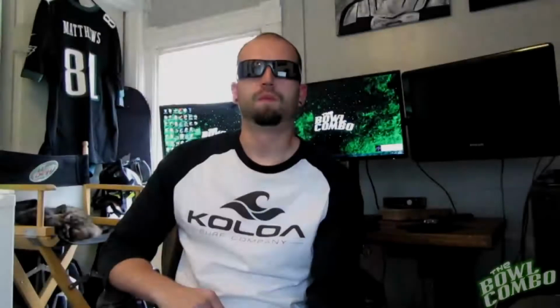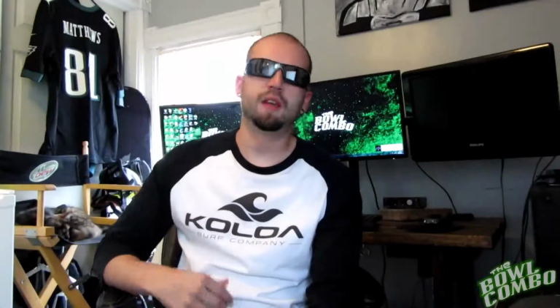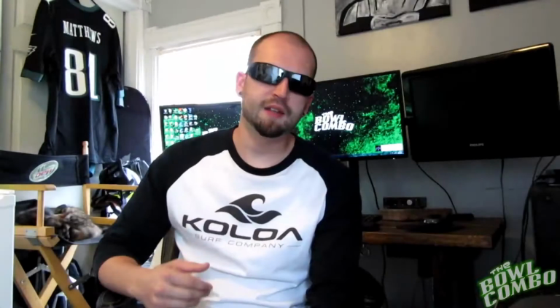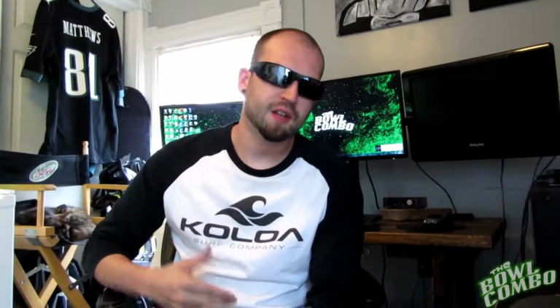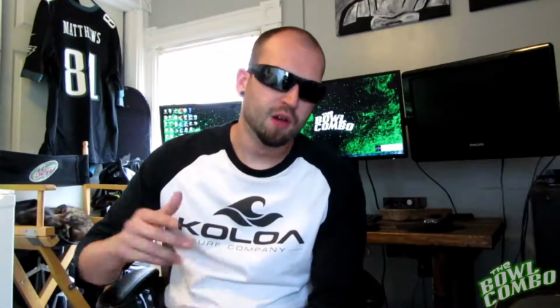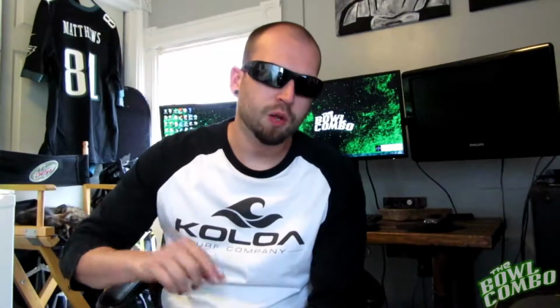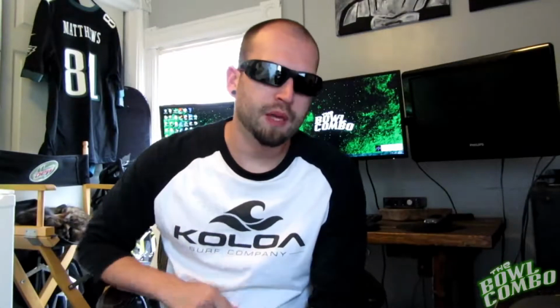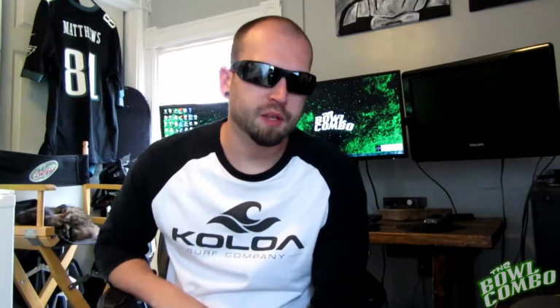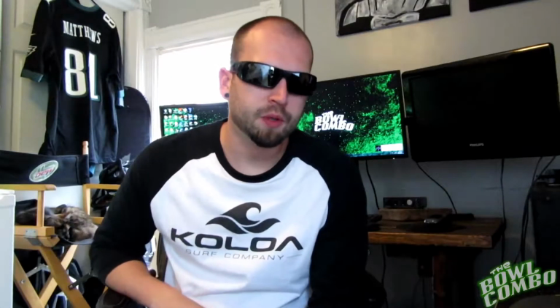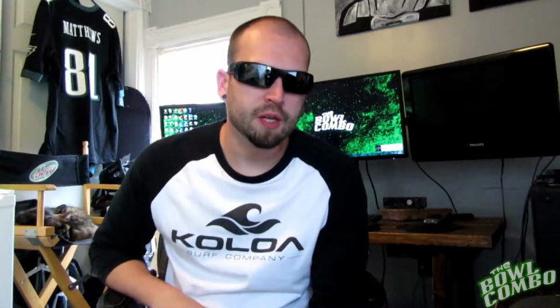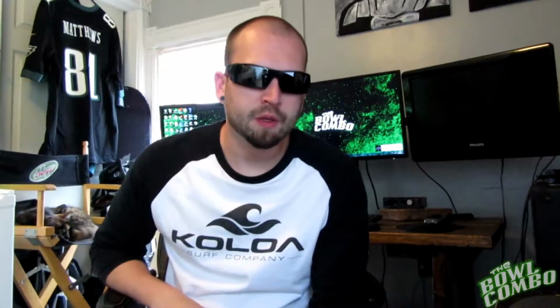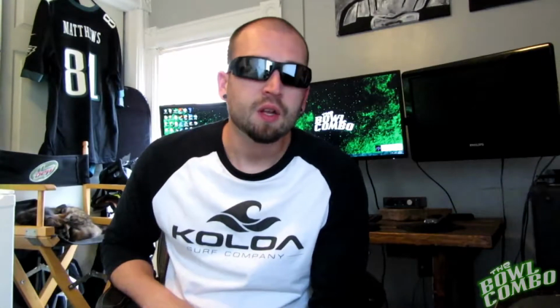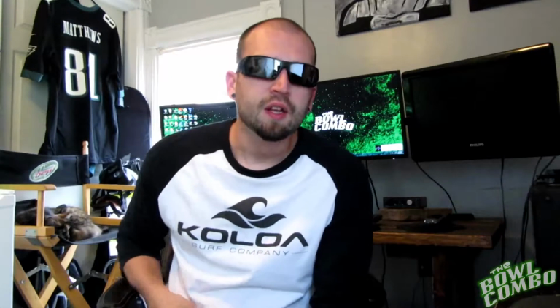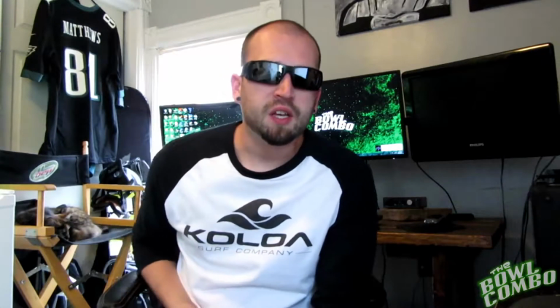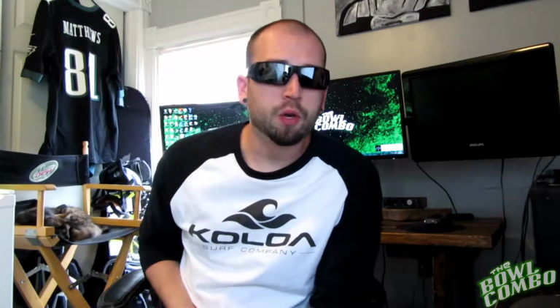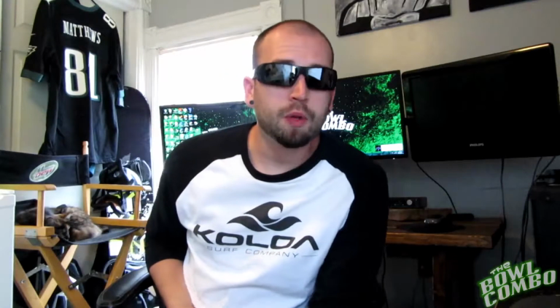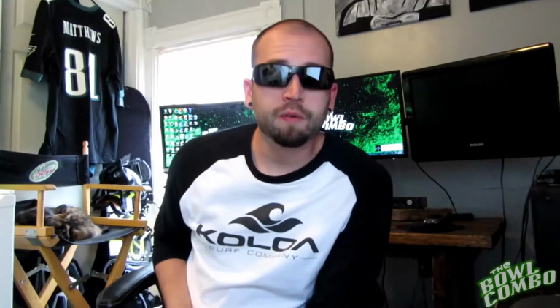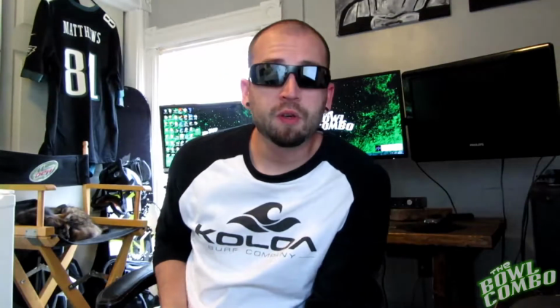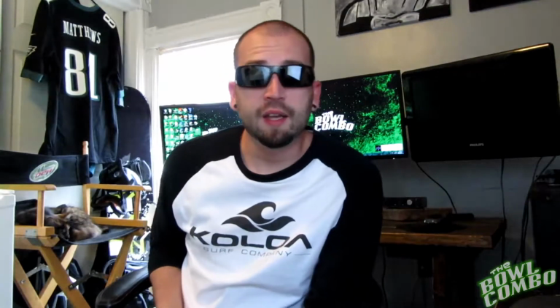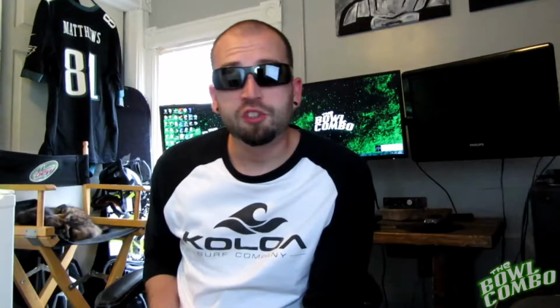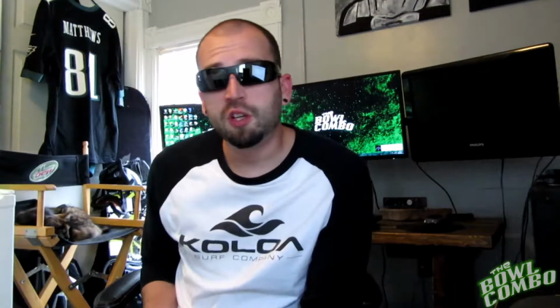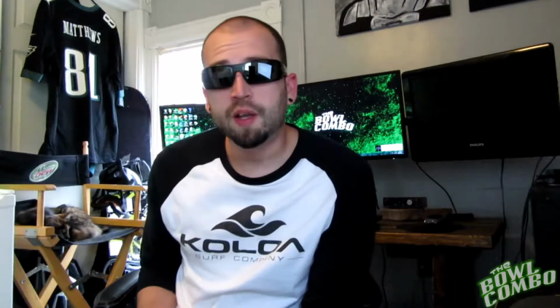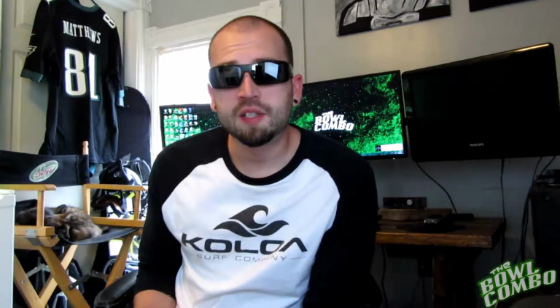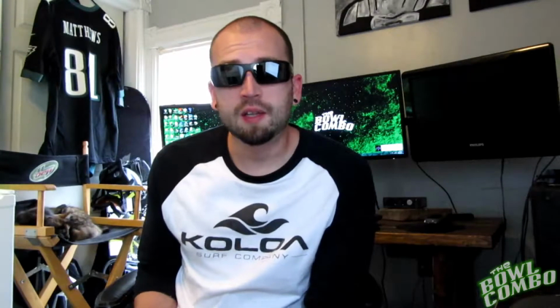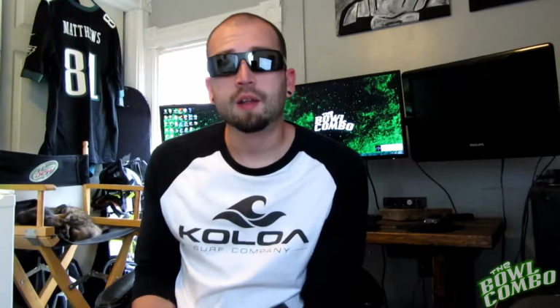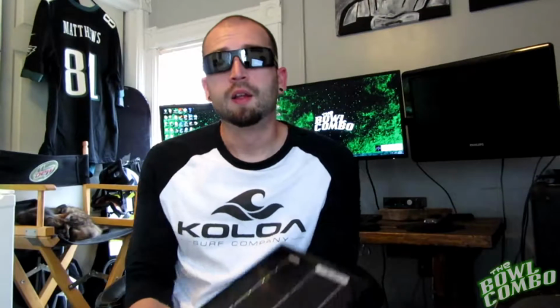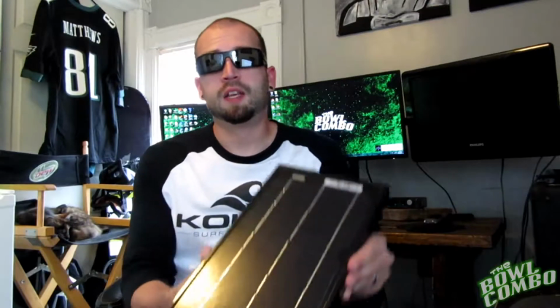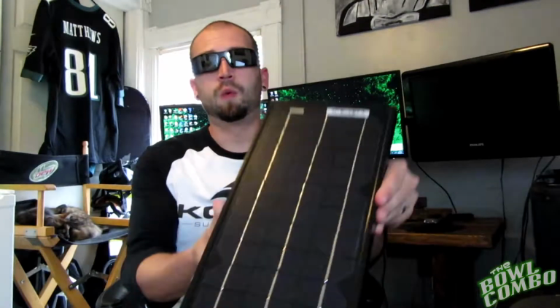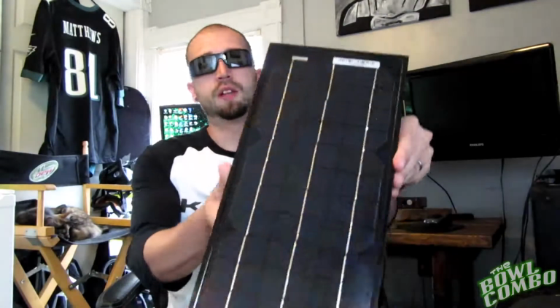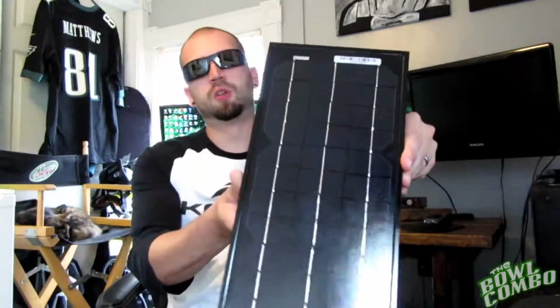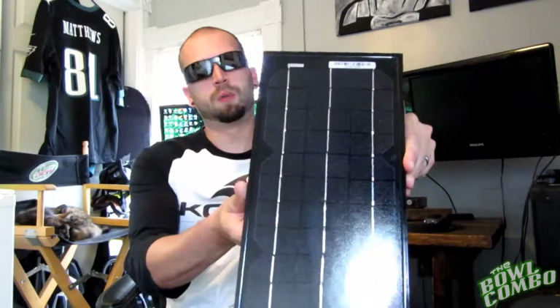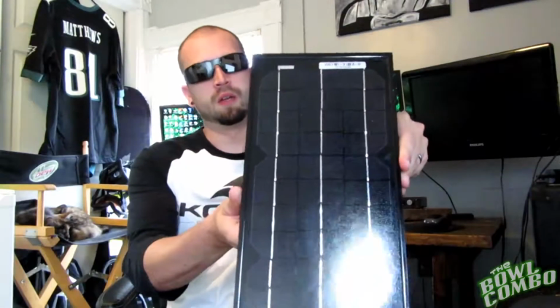Hey guys, welcome back to the Bull Combo. Today we're going to be reviewing the HQ-ST 10-Watt Solar Panel.